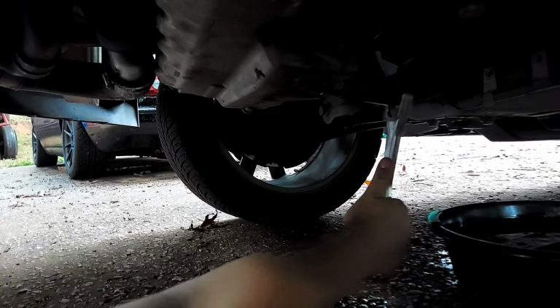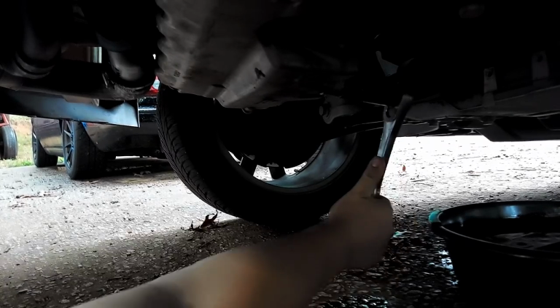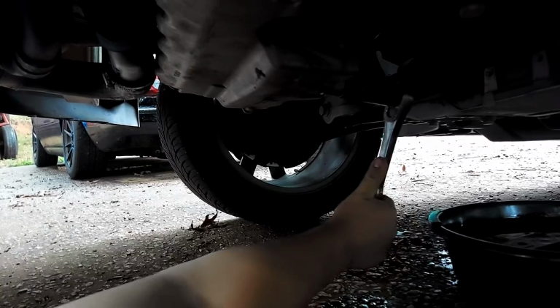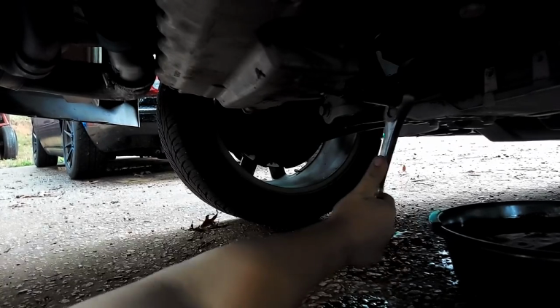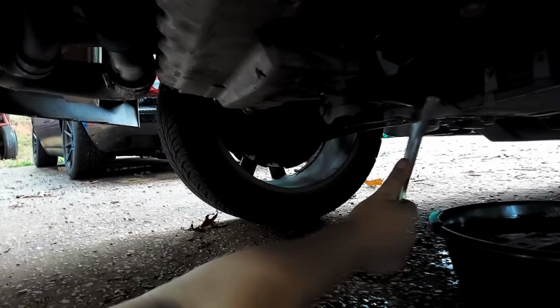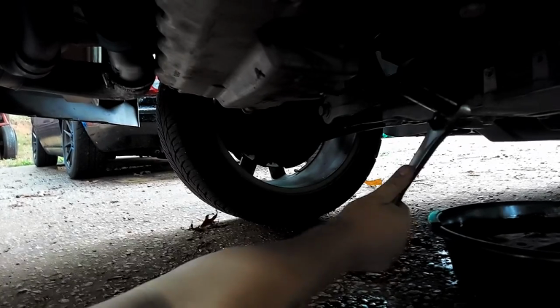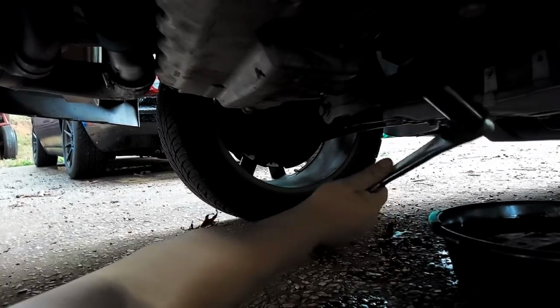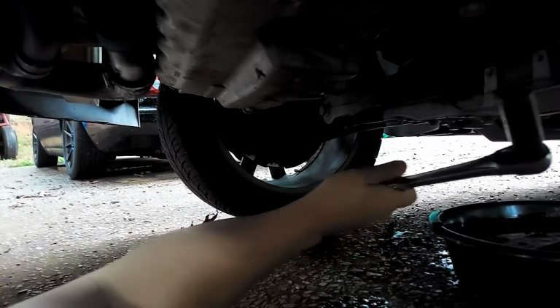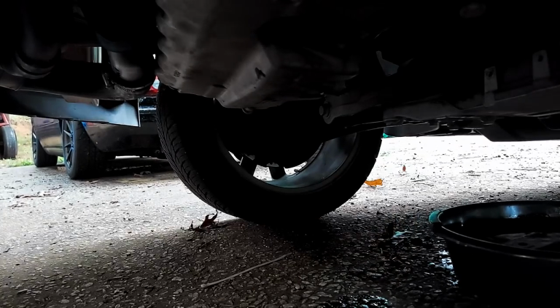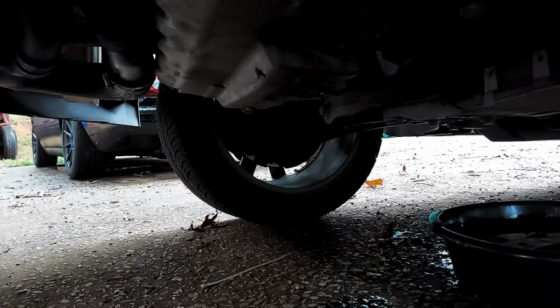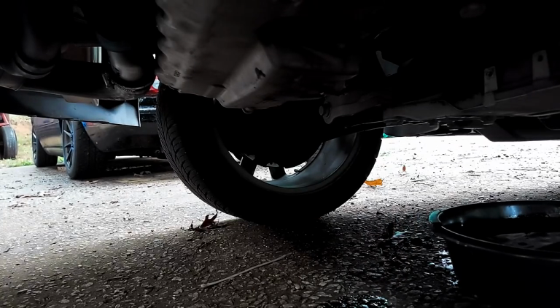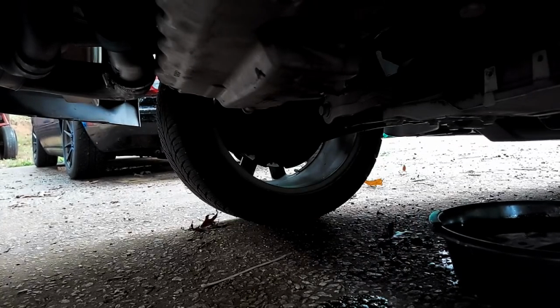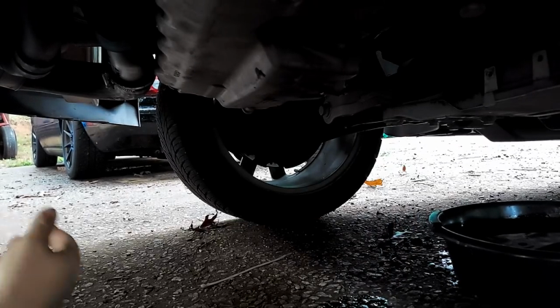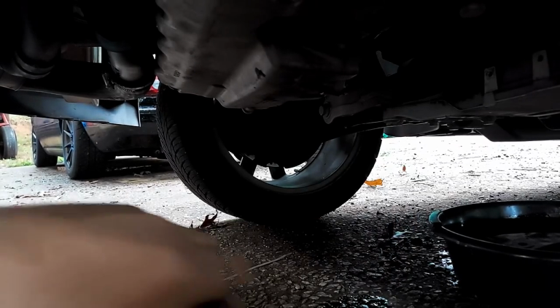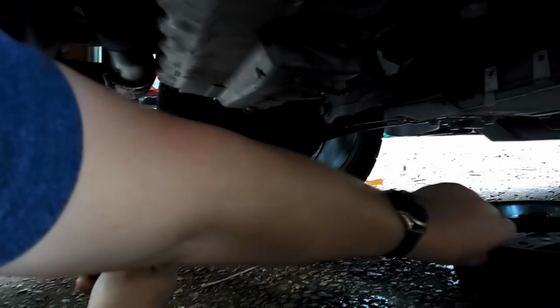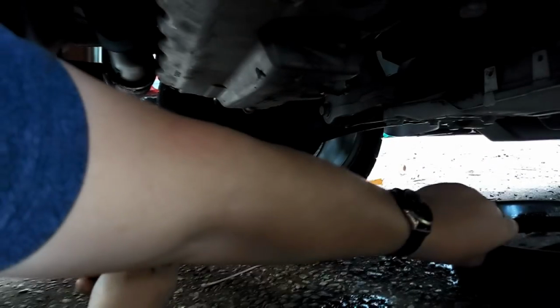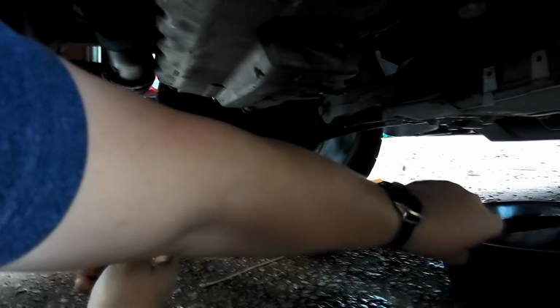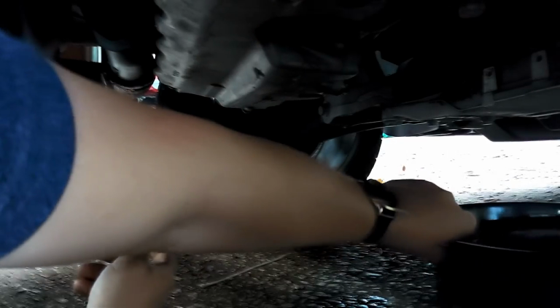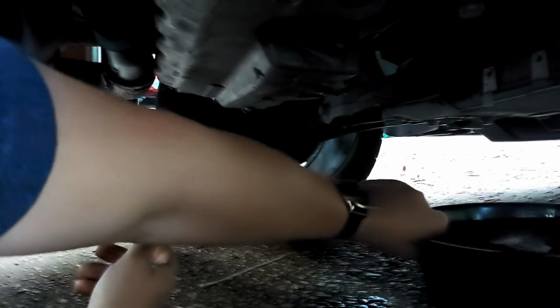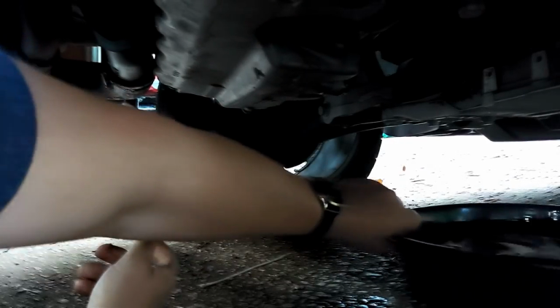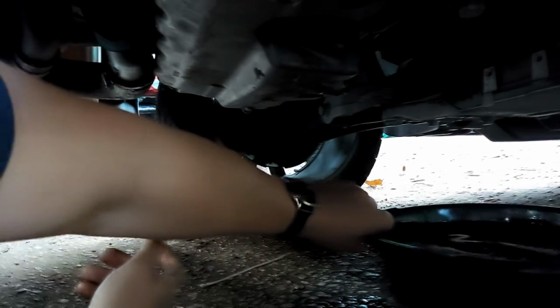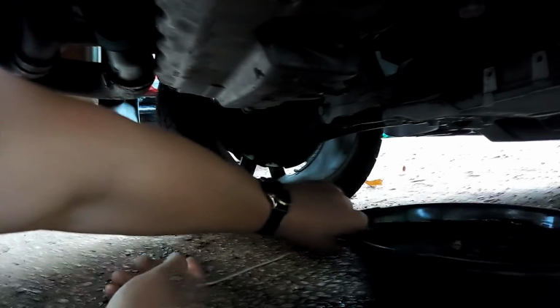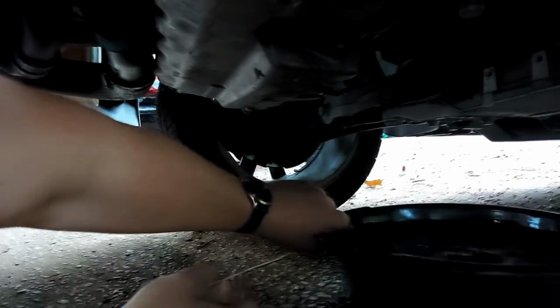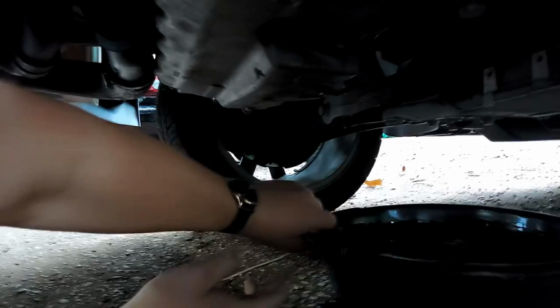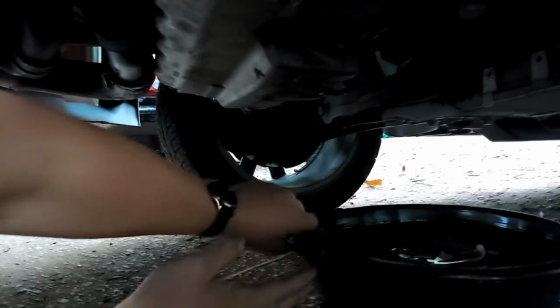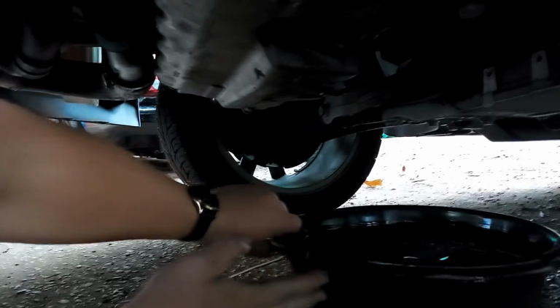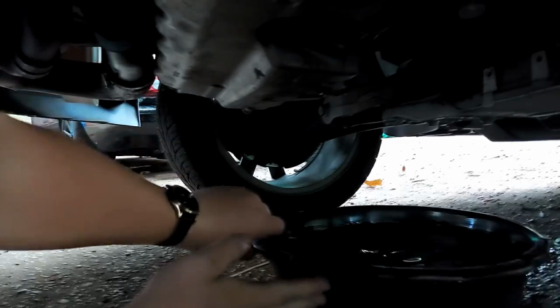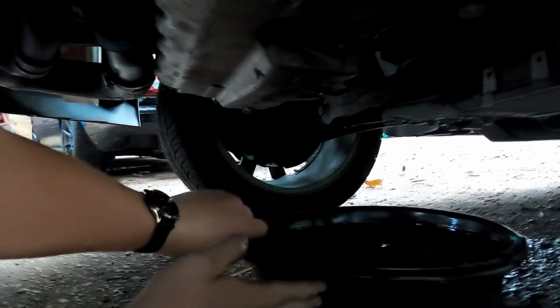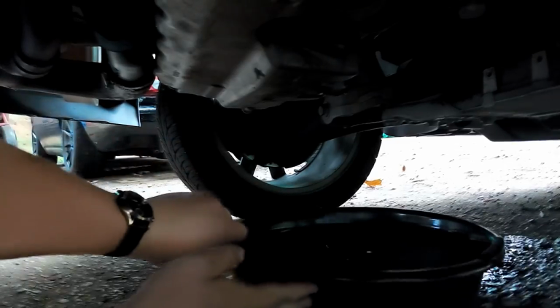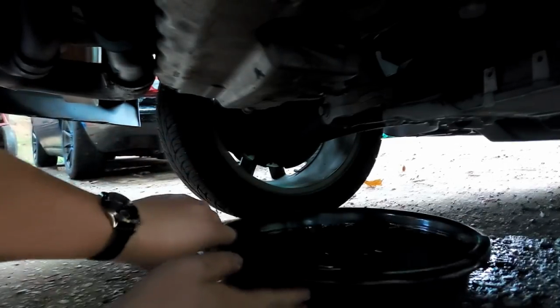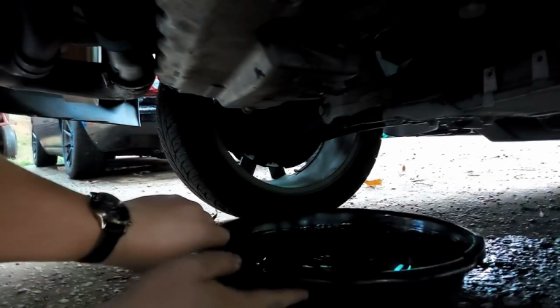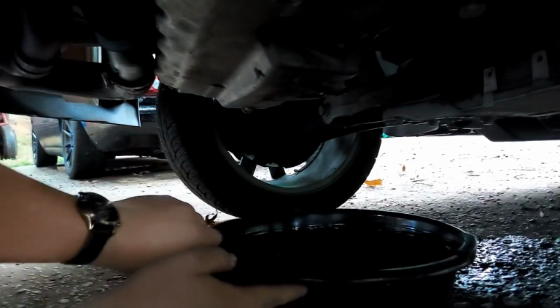Make sure you torque it down and try not to drag everything out and make a huge mess.